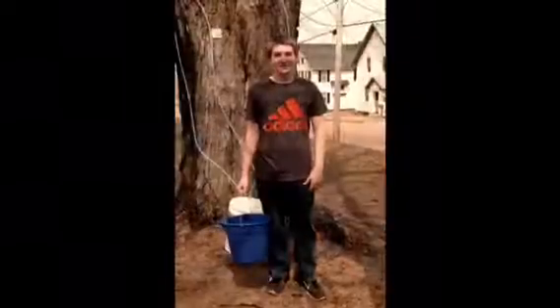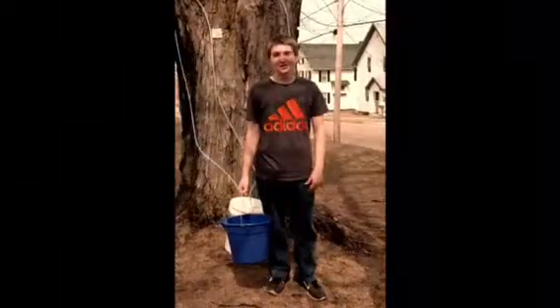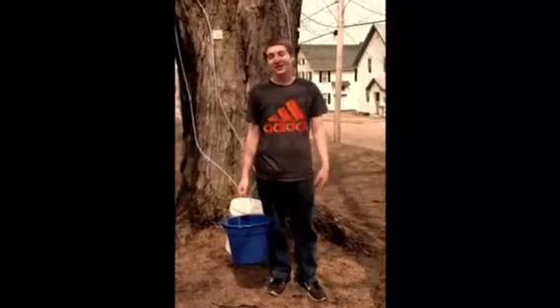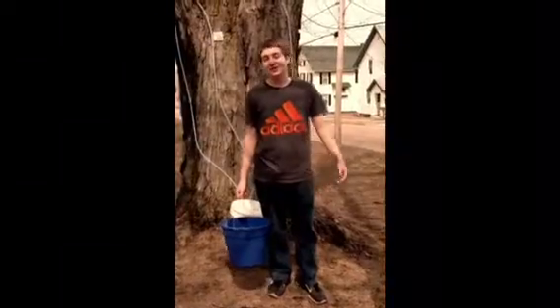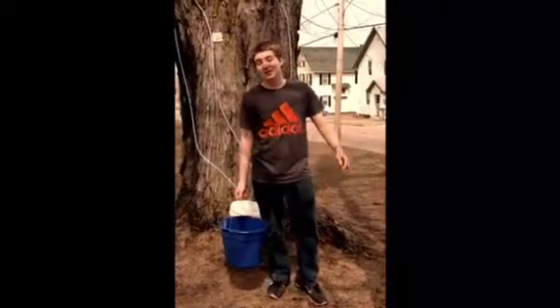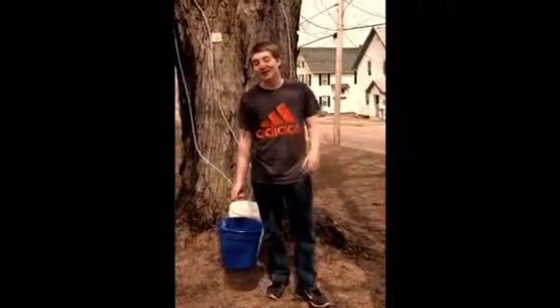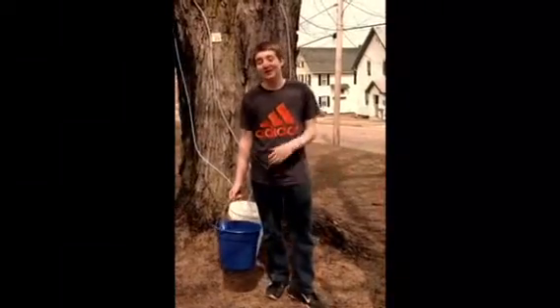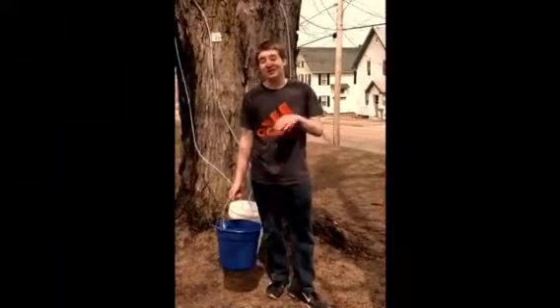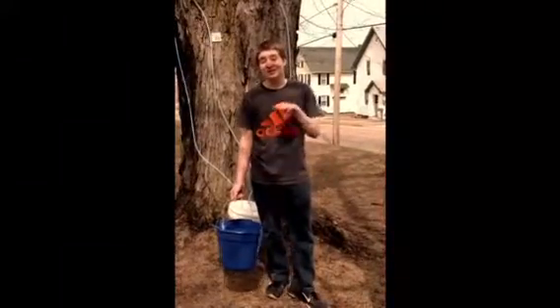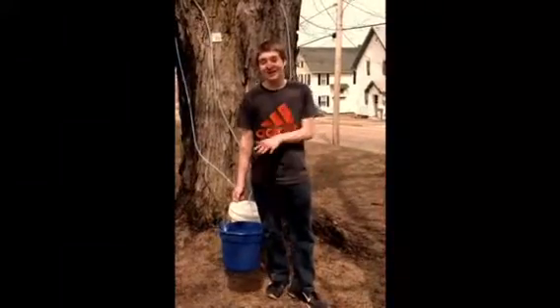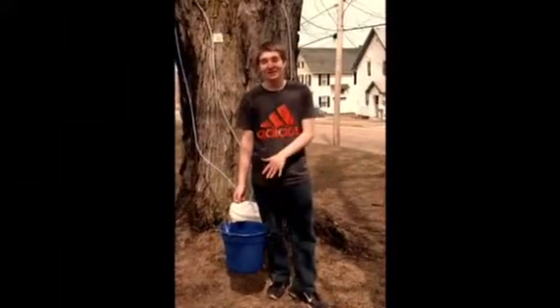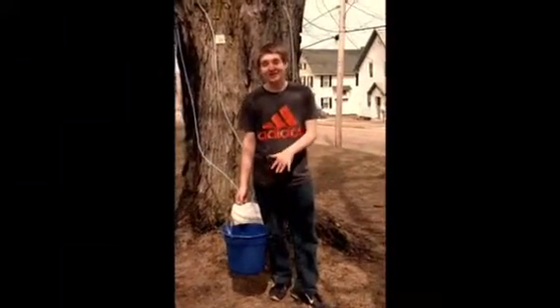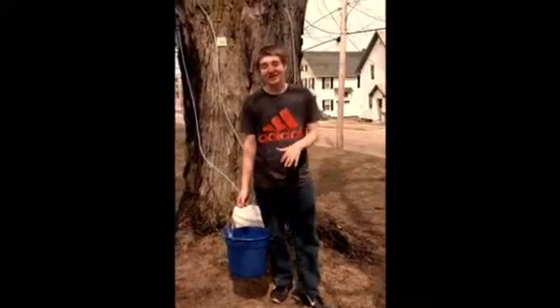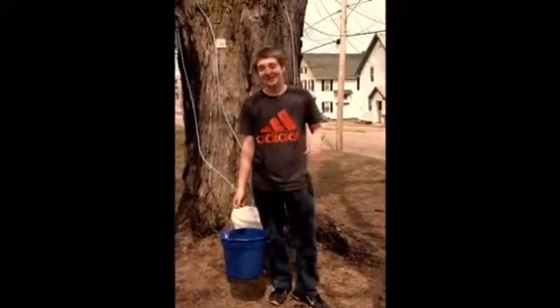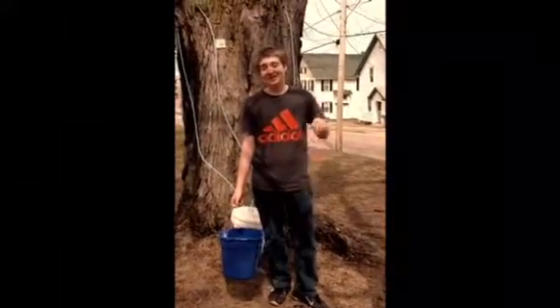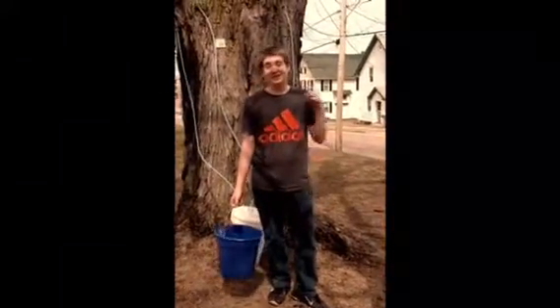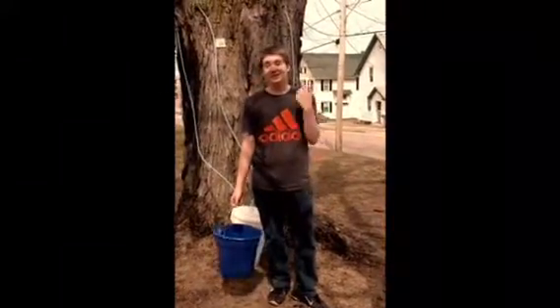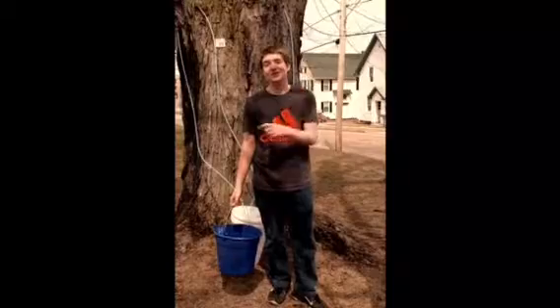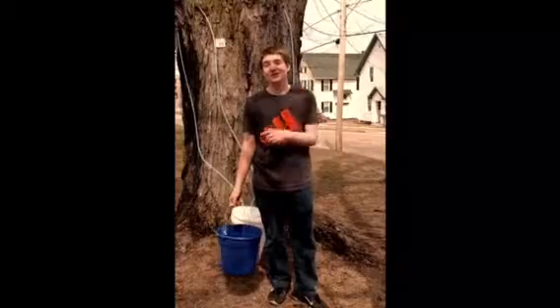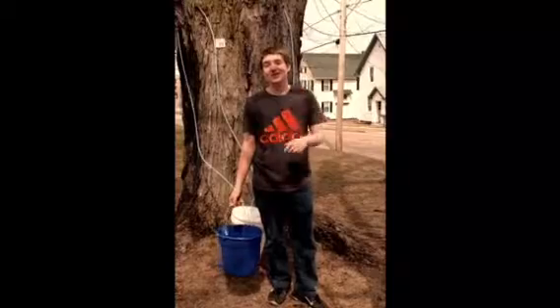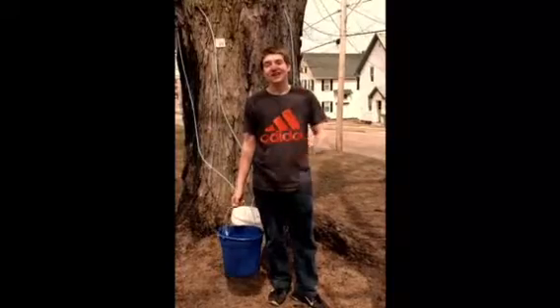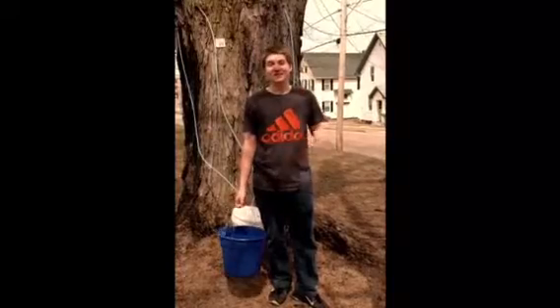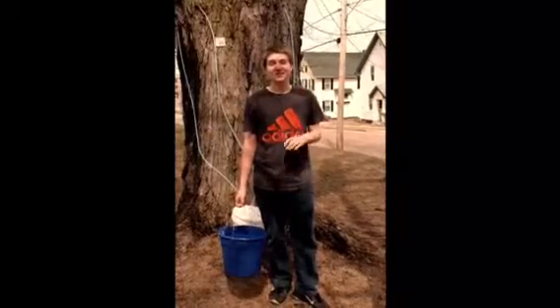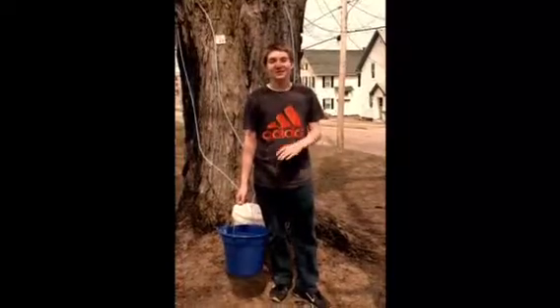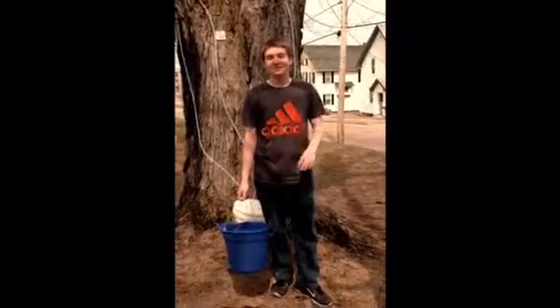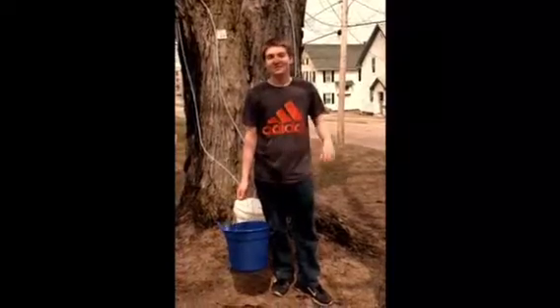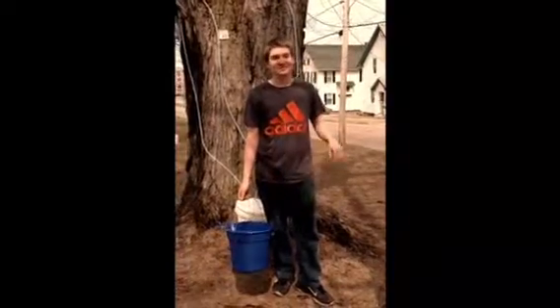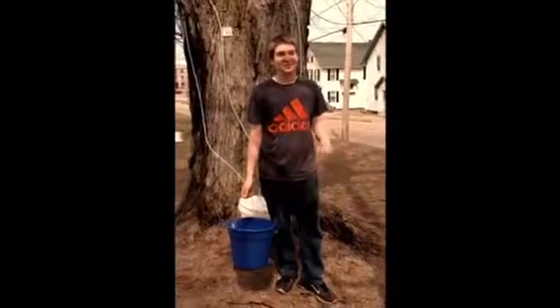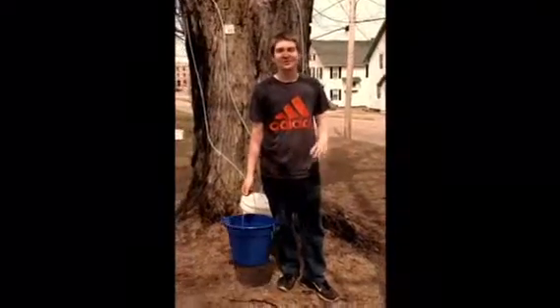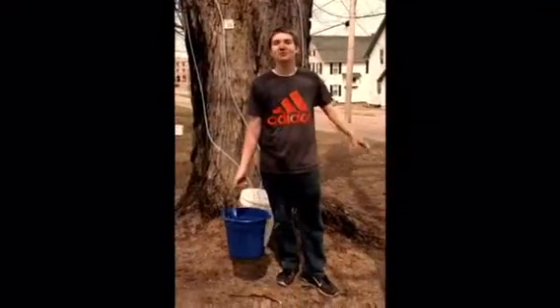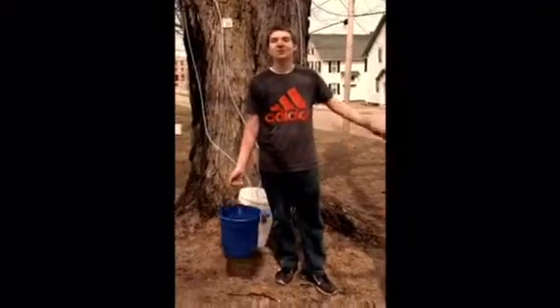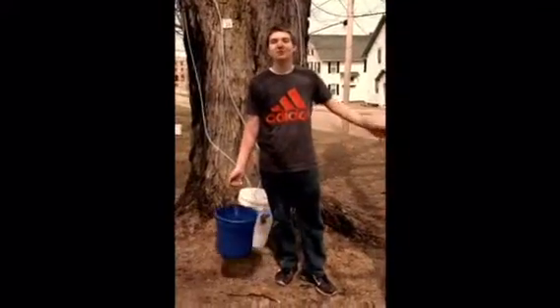Now that you have collected your sap, go inside and do your measurements.